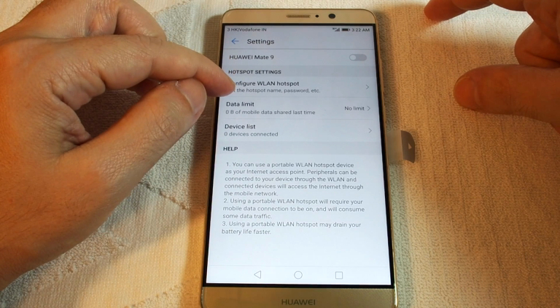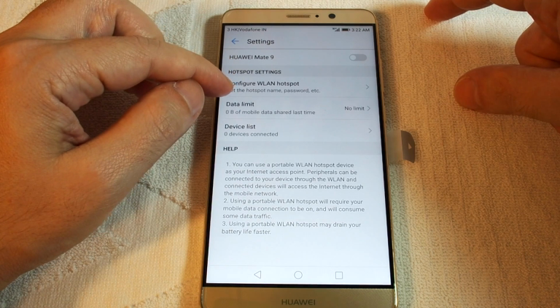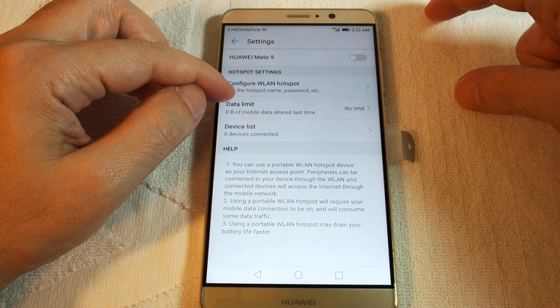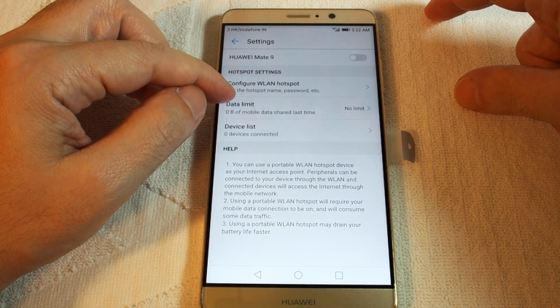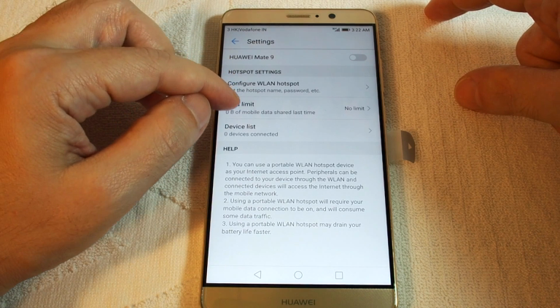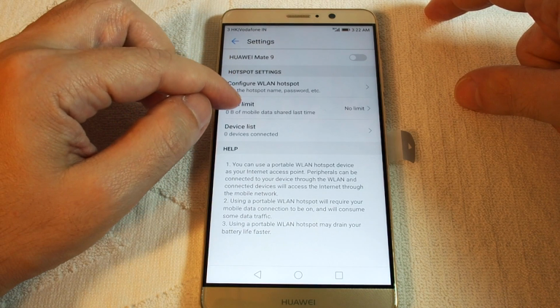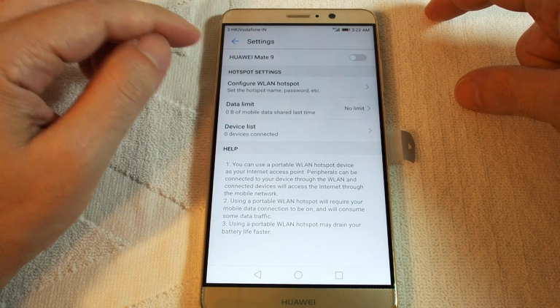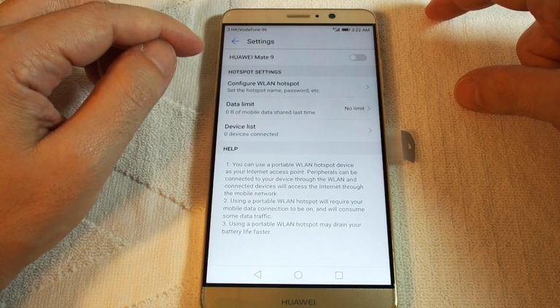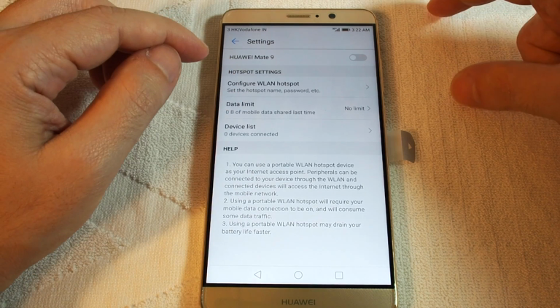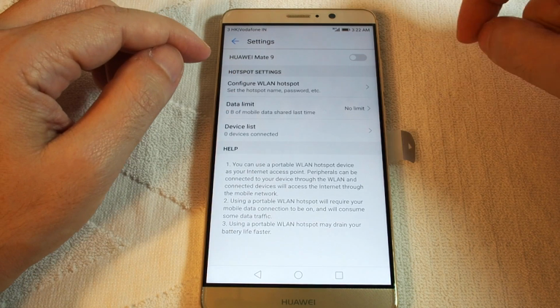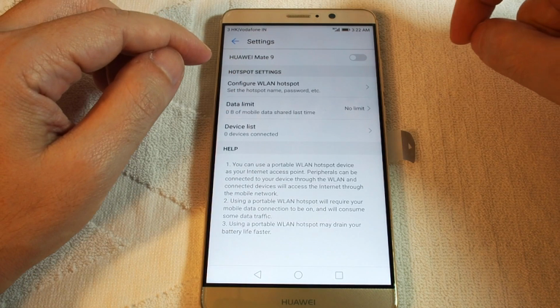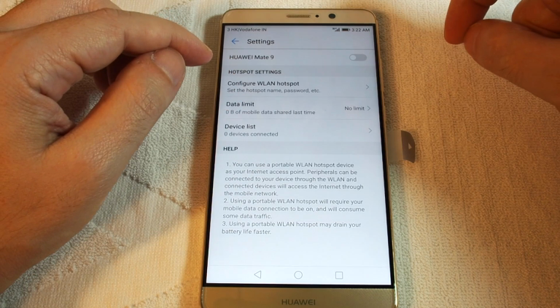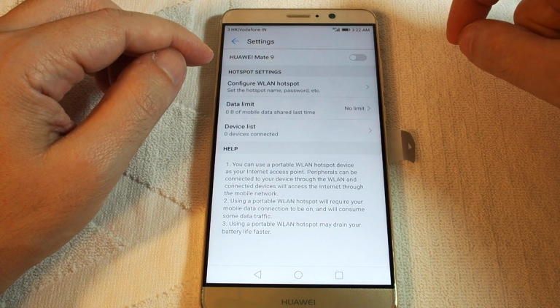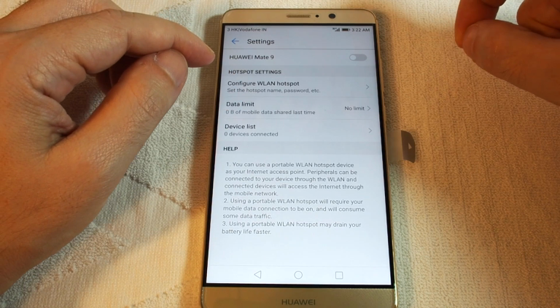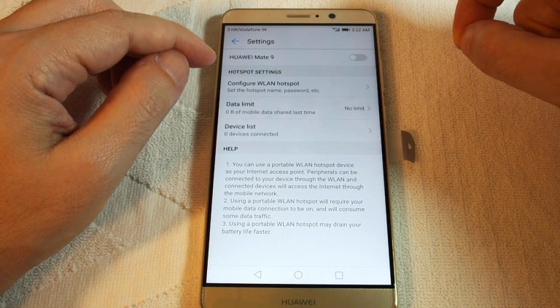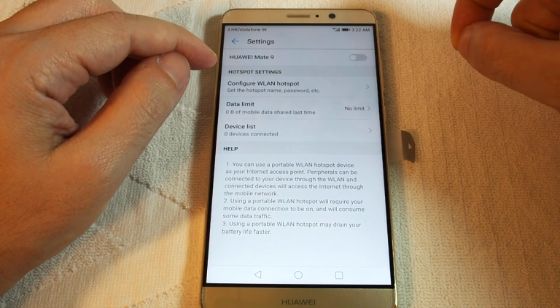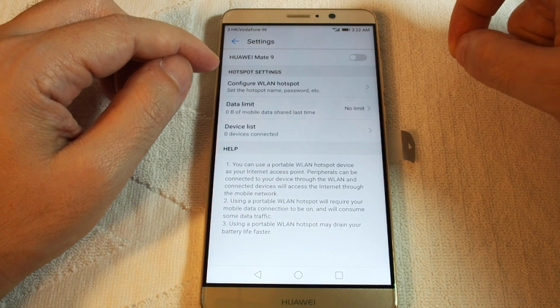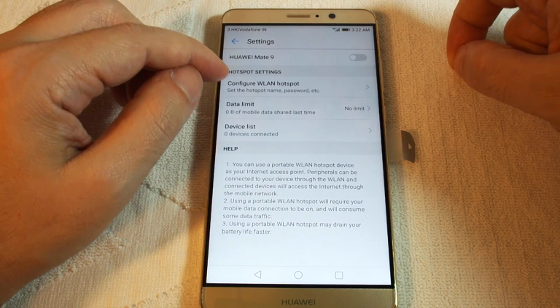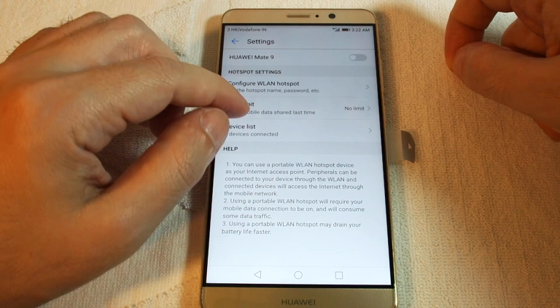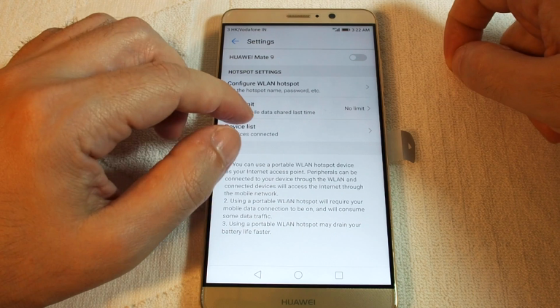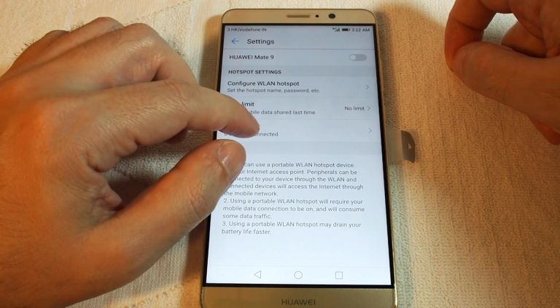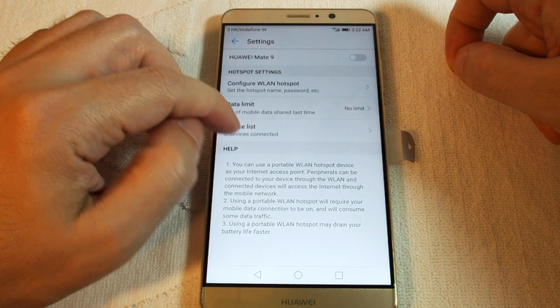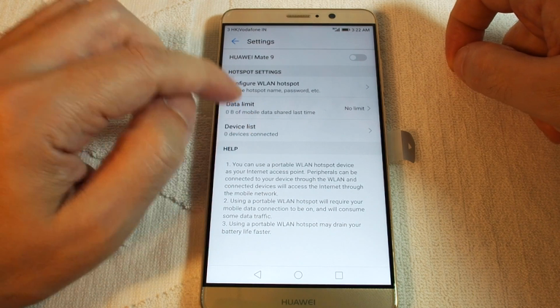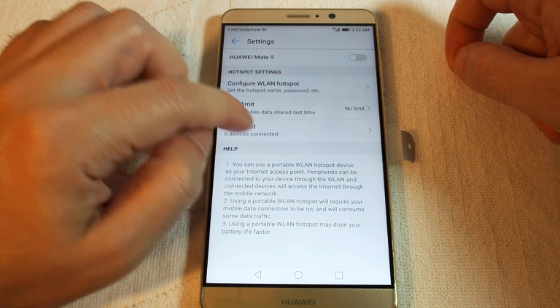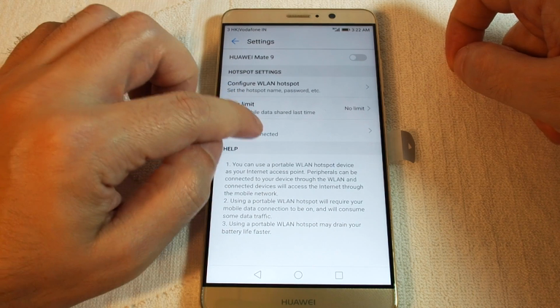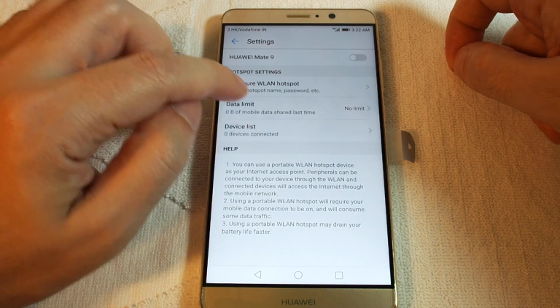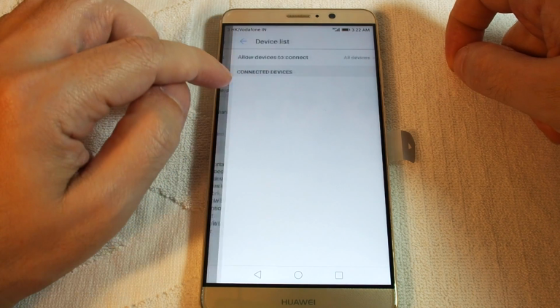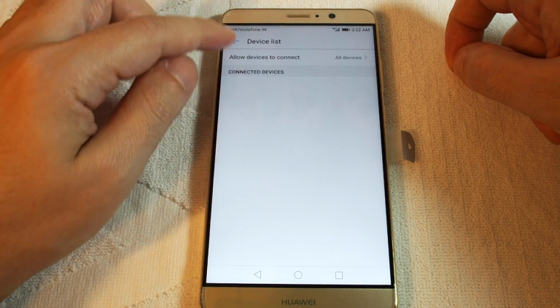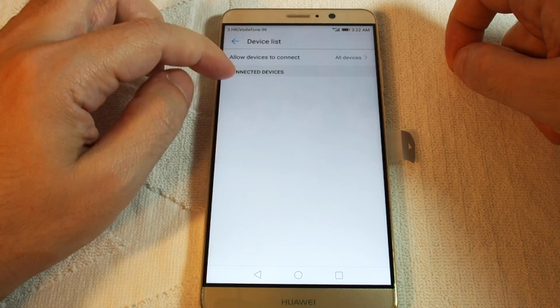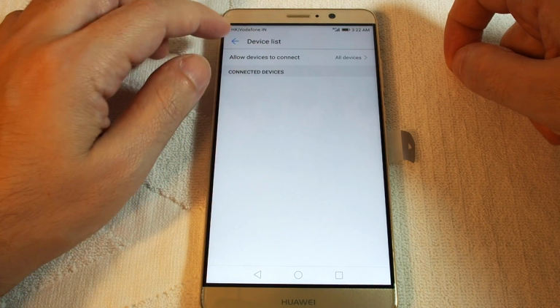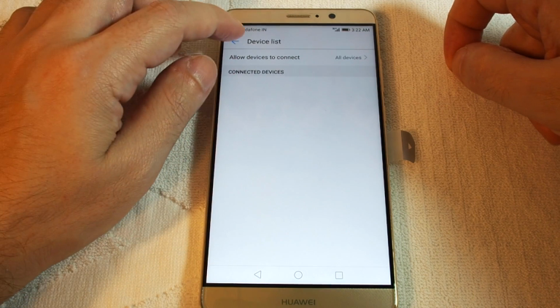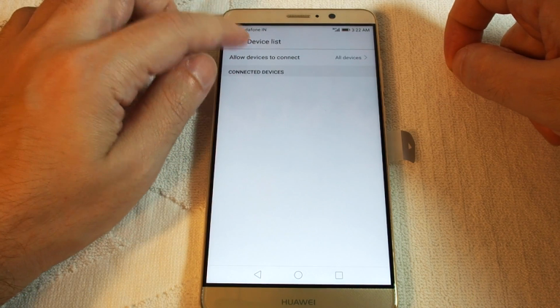You also have the ability to put a data limit on here, which is a great feature. And you can actually see which devices are connected, if any.